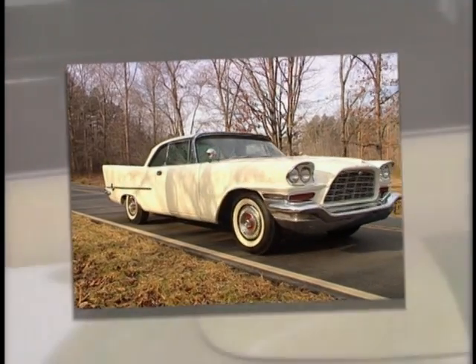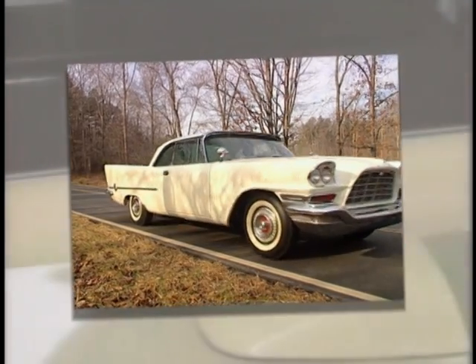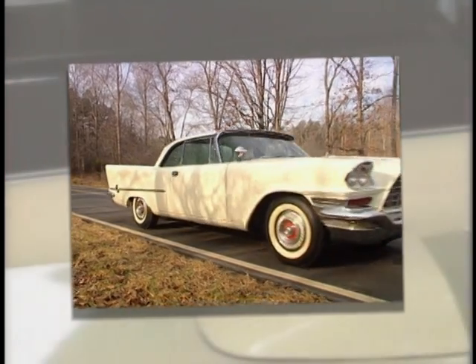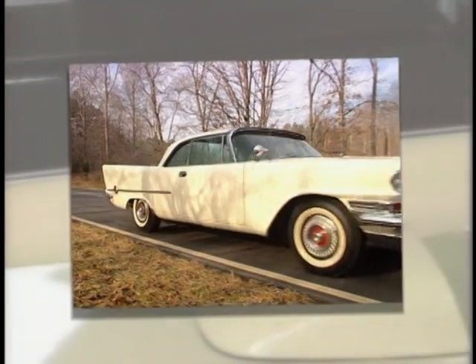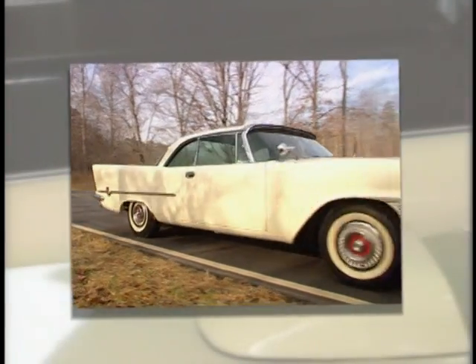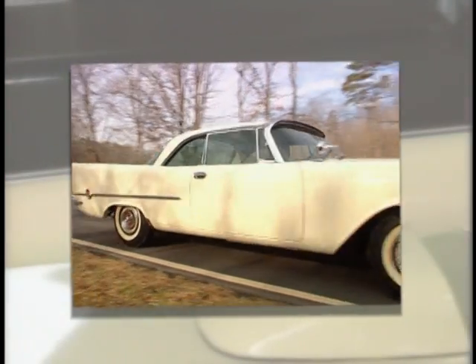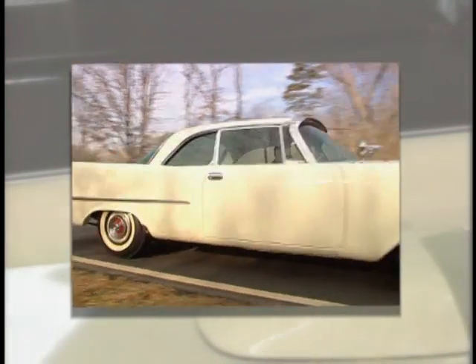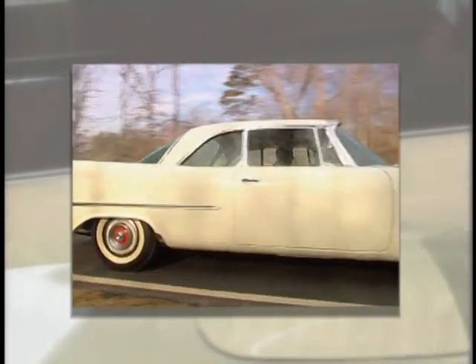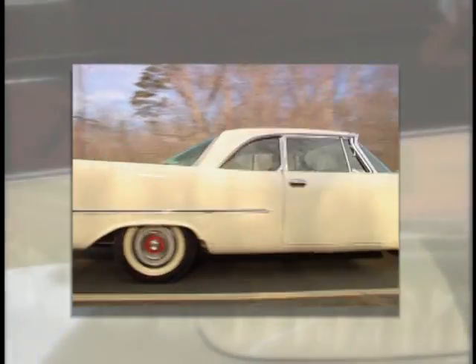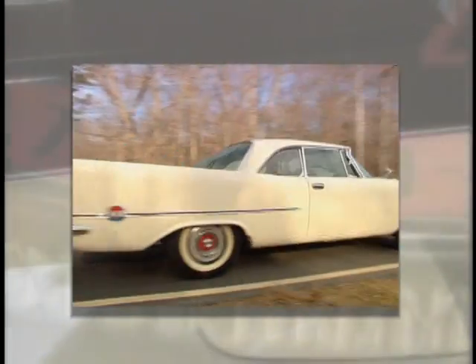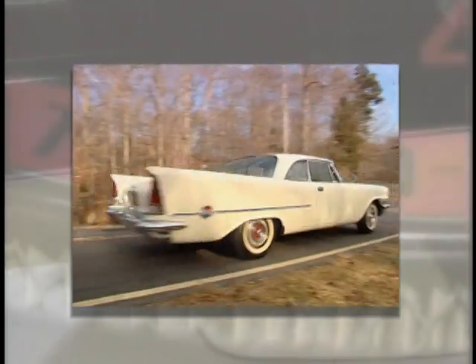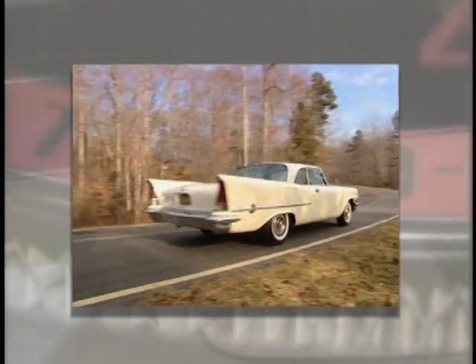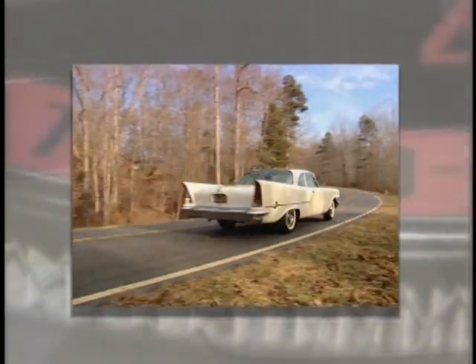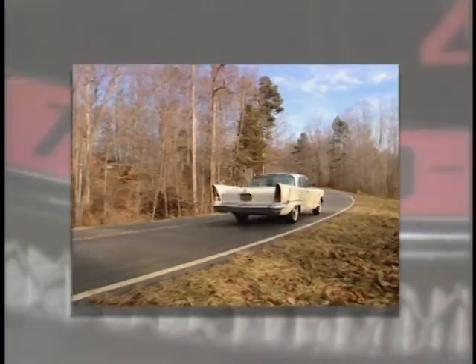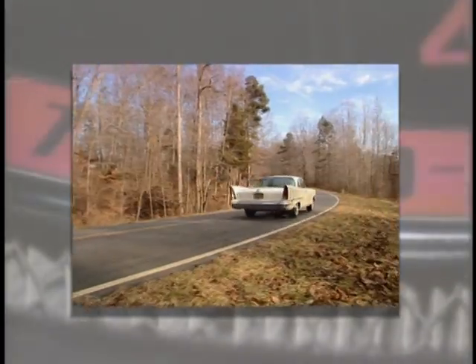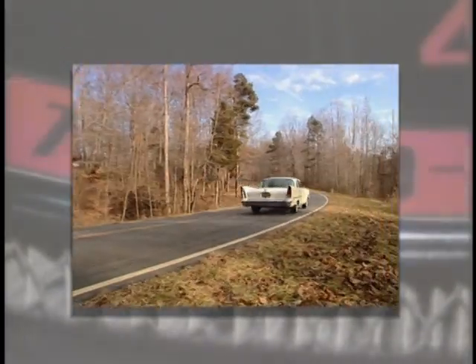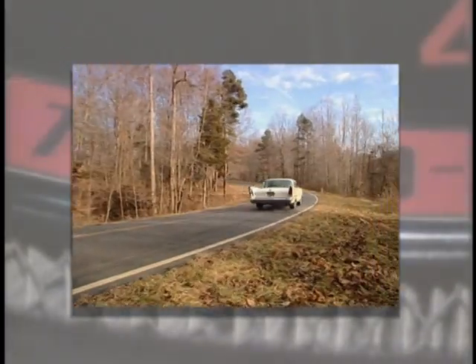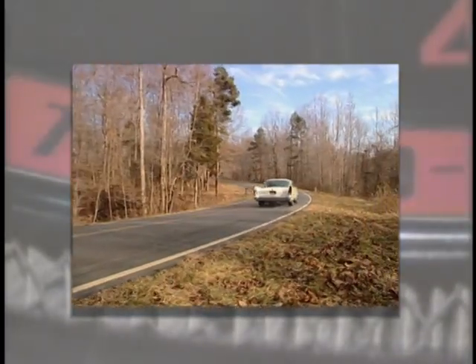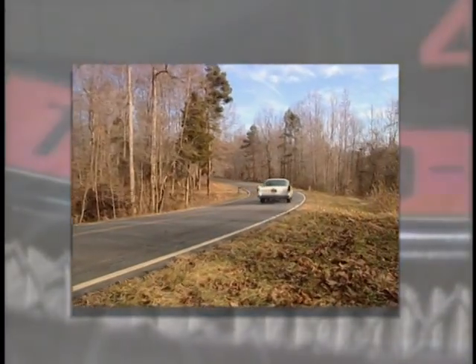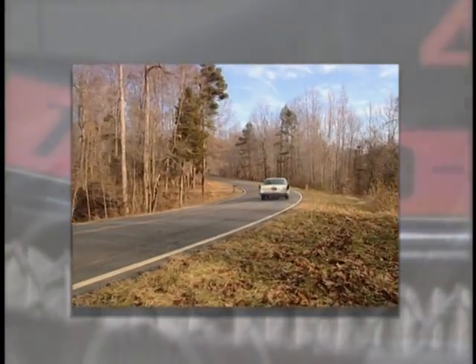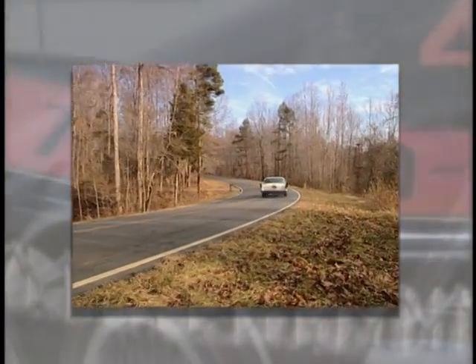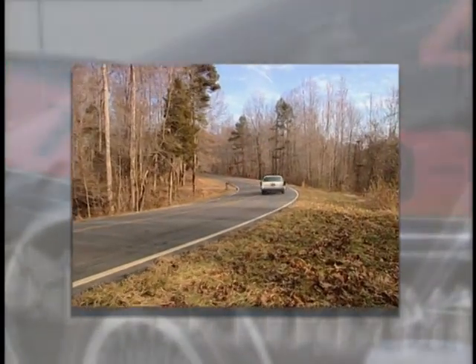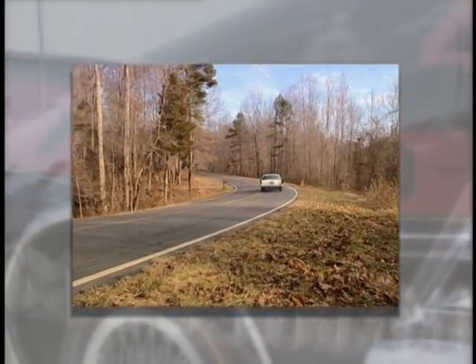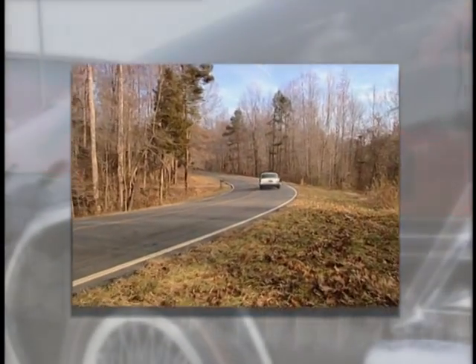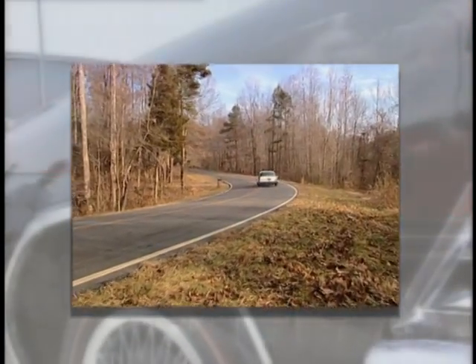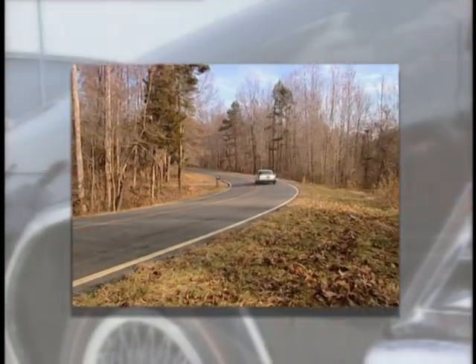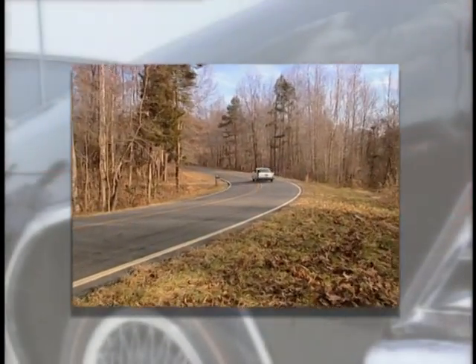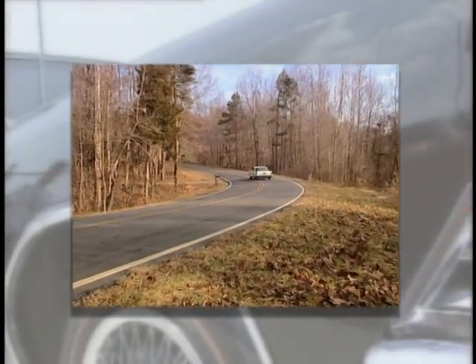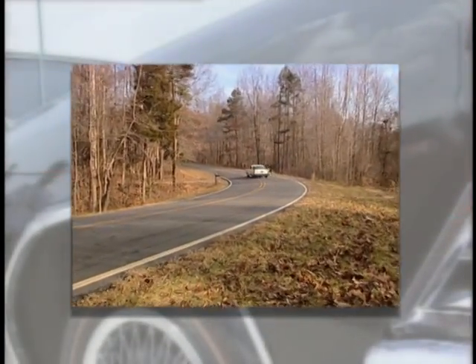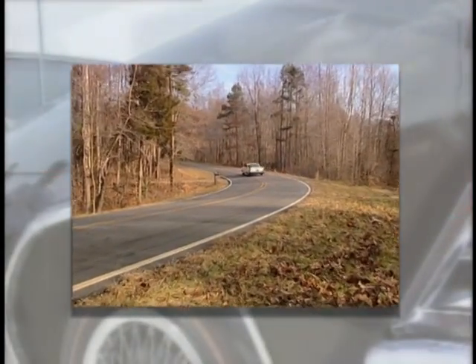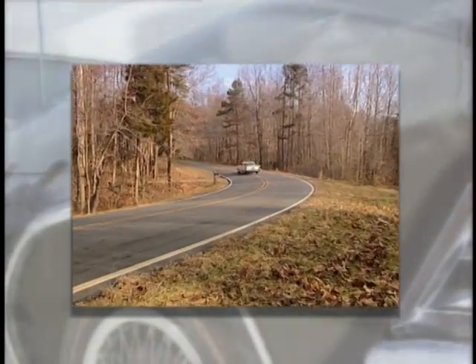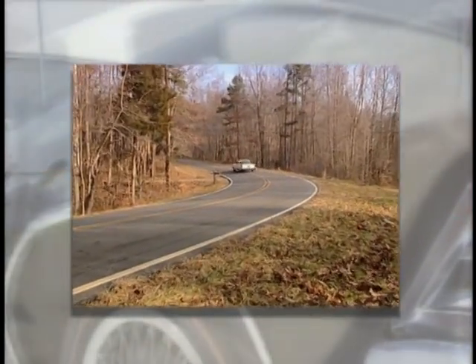It's hard to believe now, but this two-ton beauty may have been America's first muscle car.